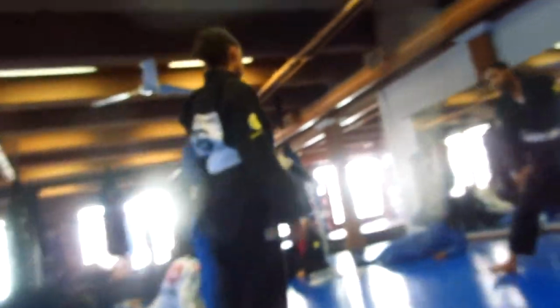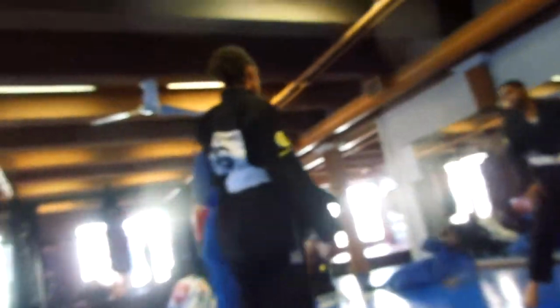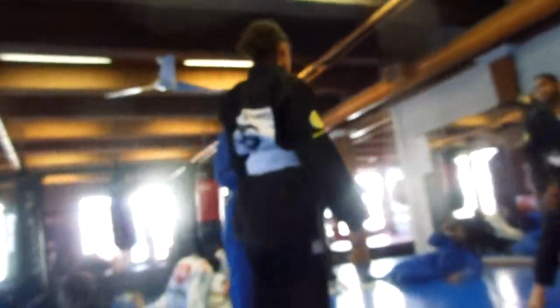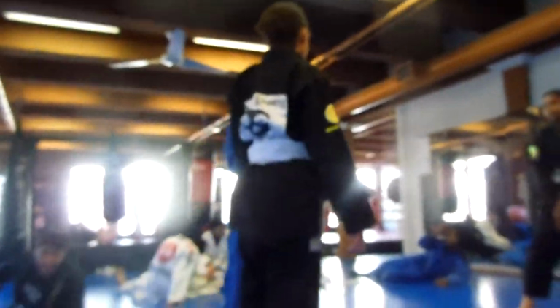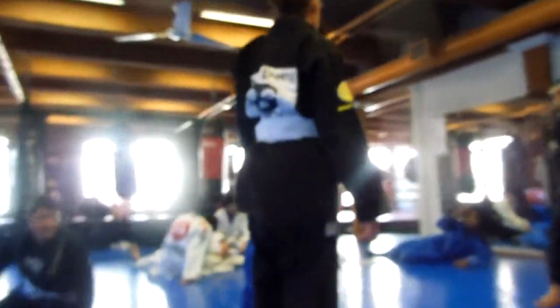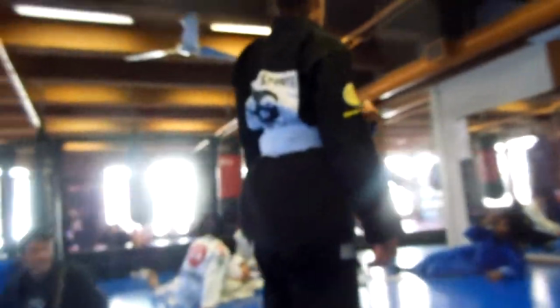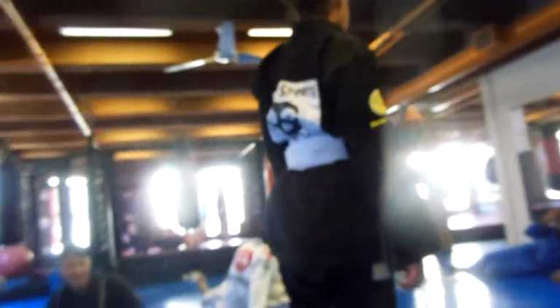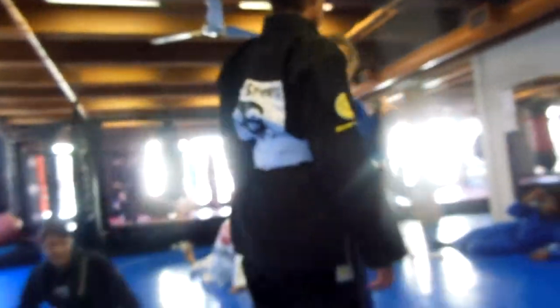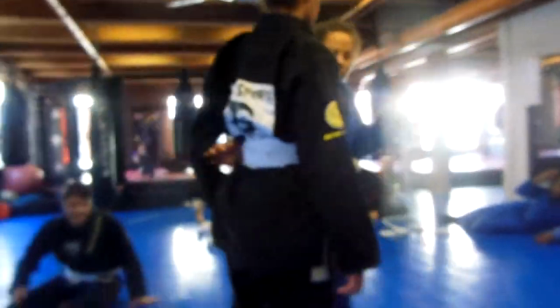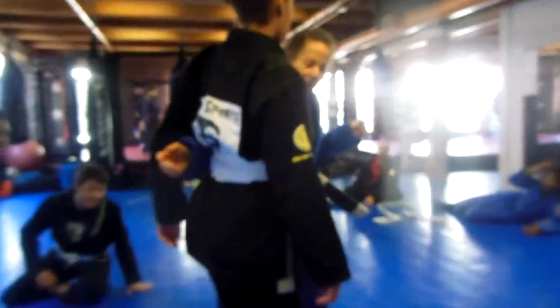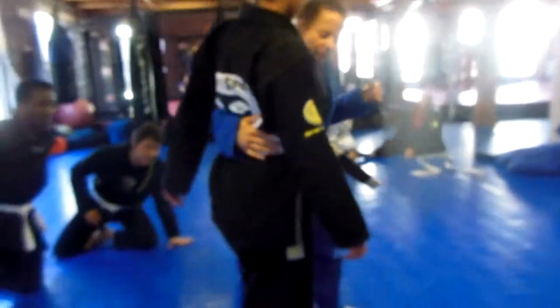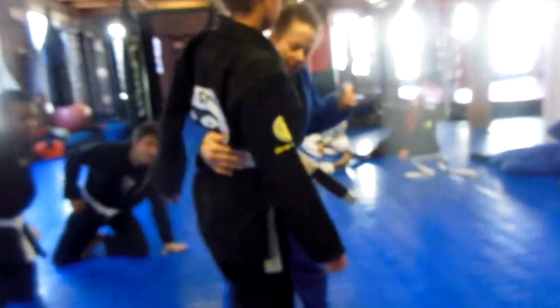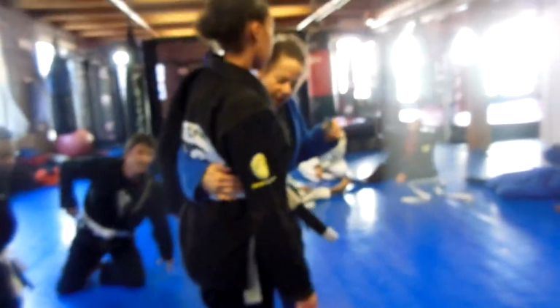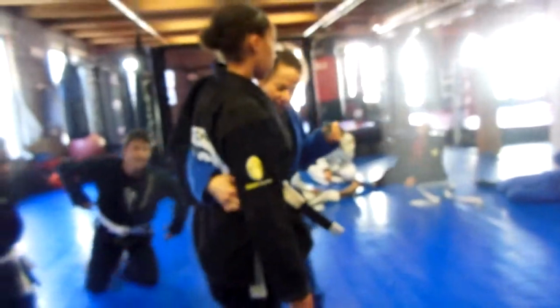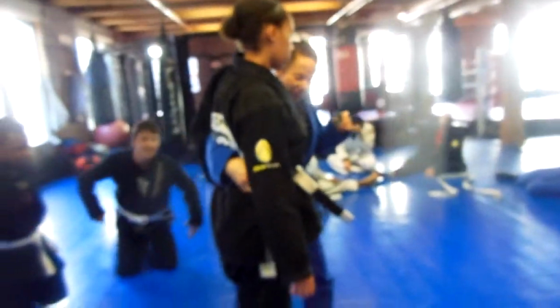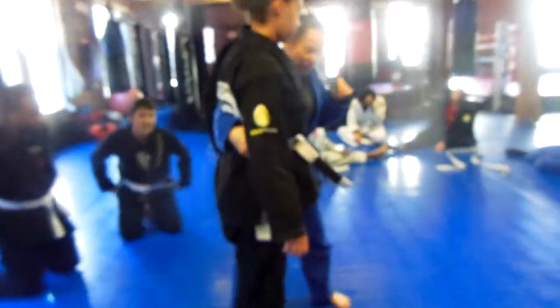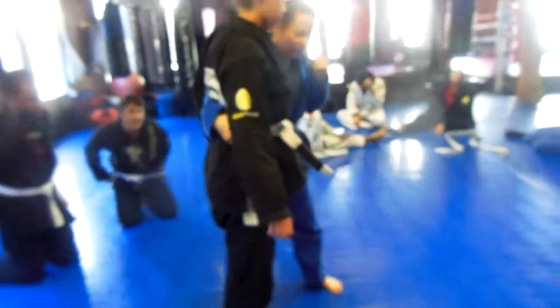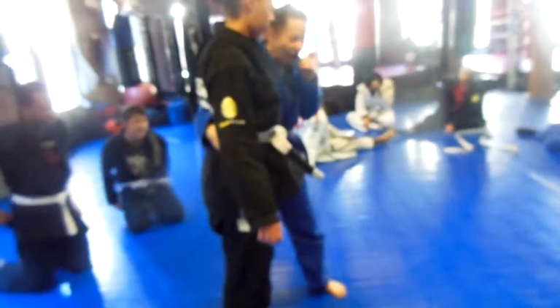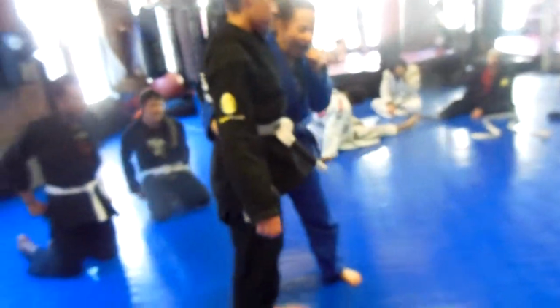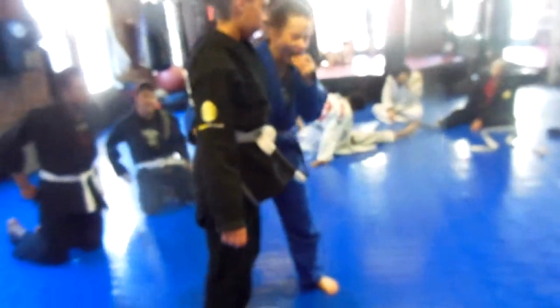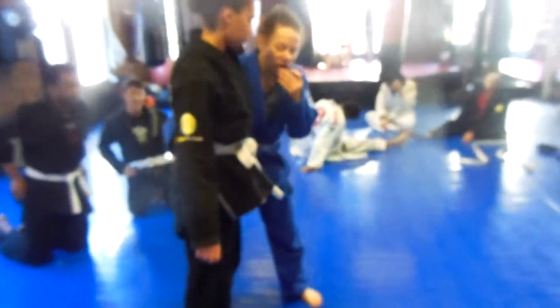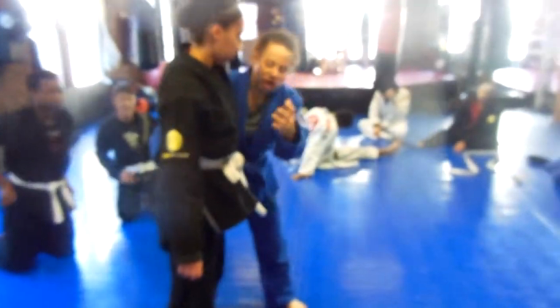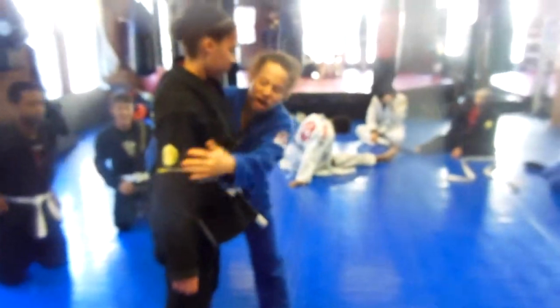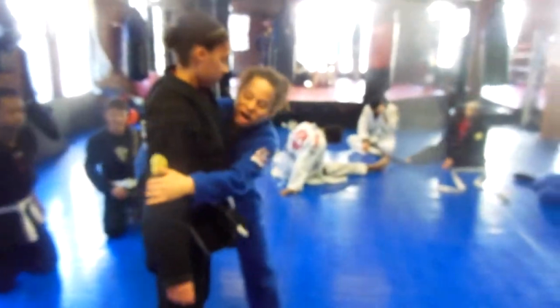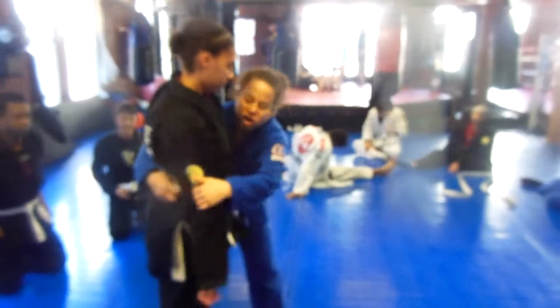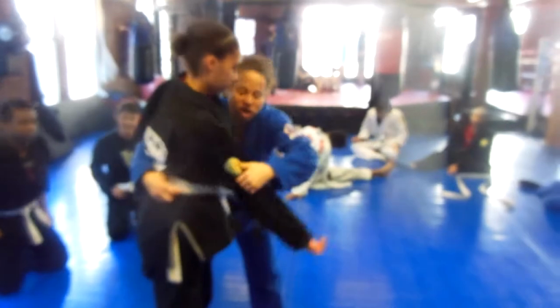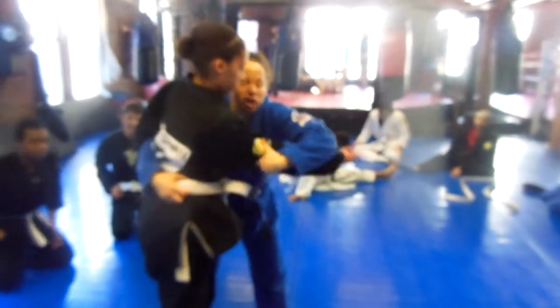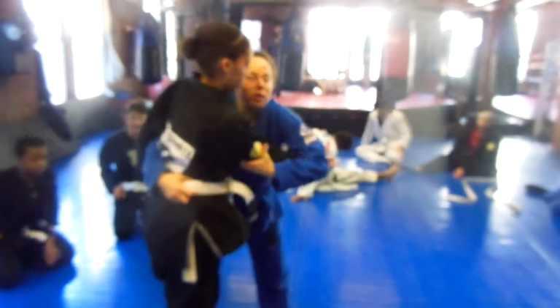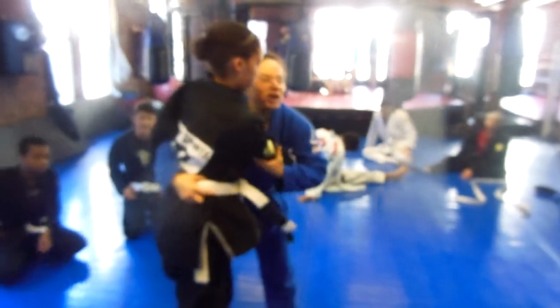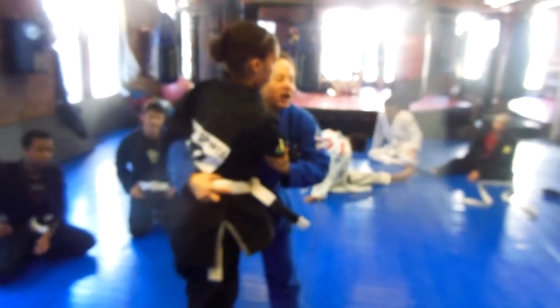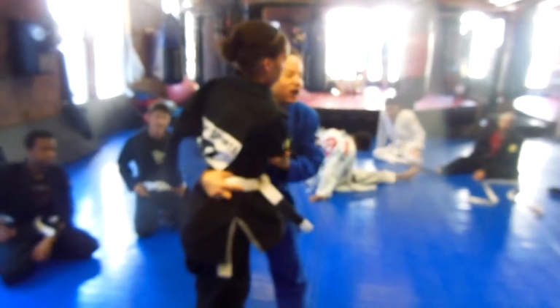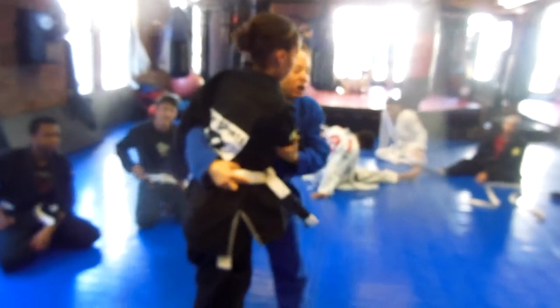I'm going to grab her behind your back with this. Other hand with the elbow like this.